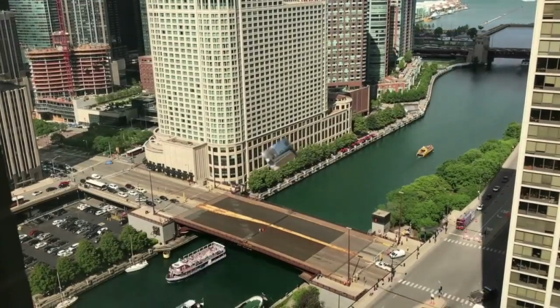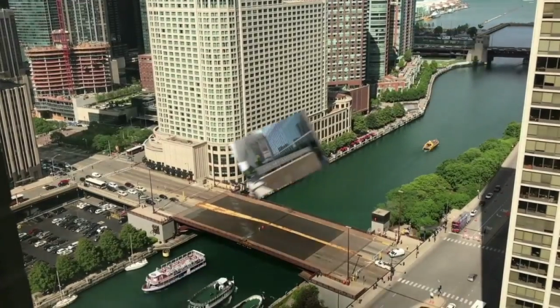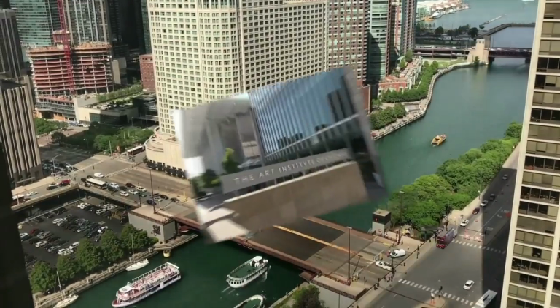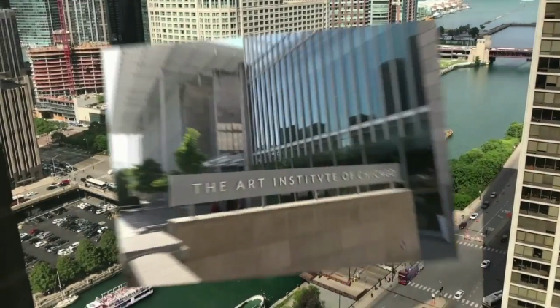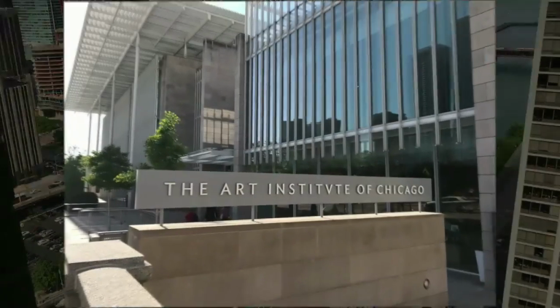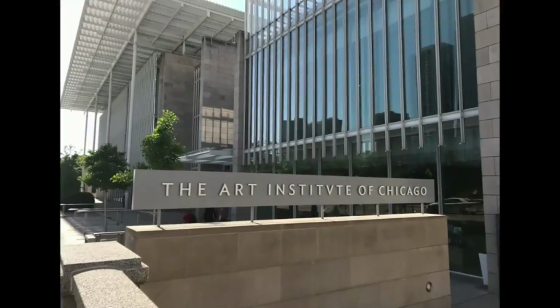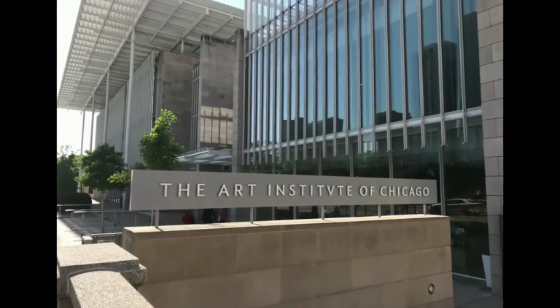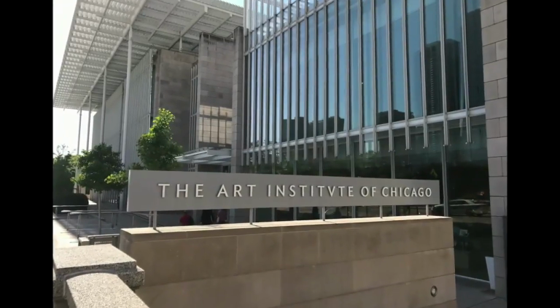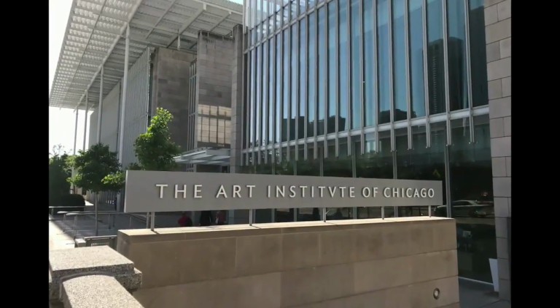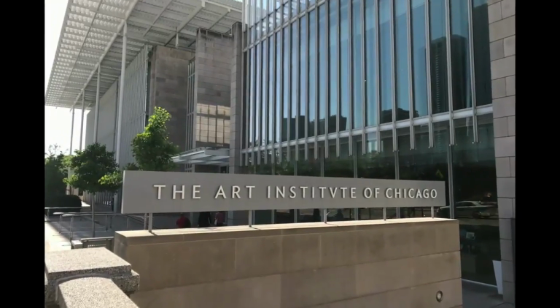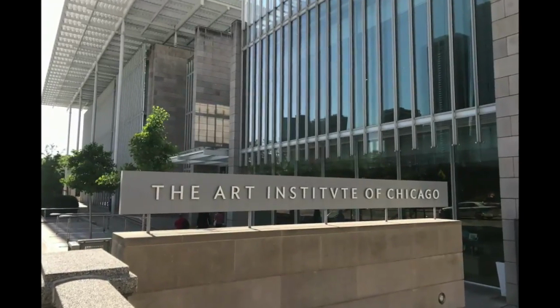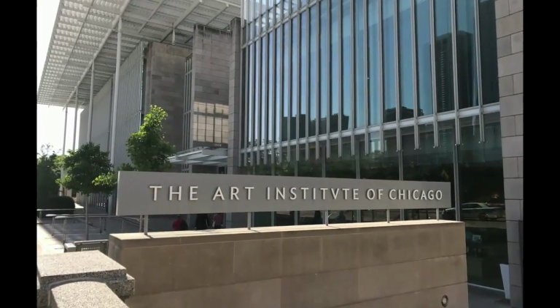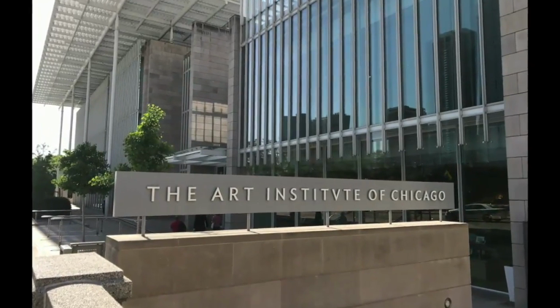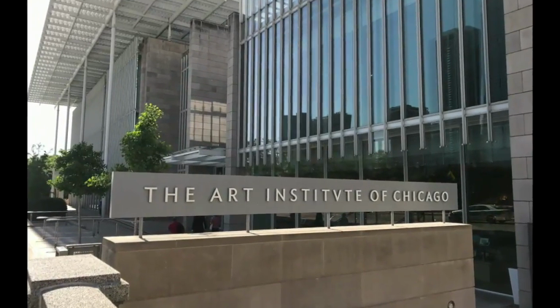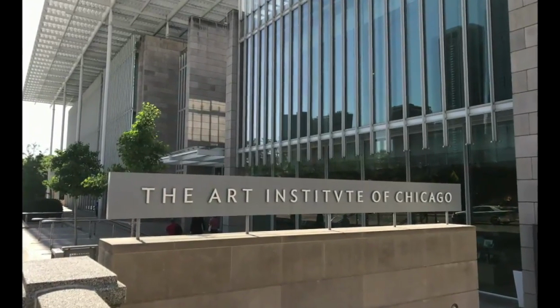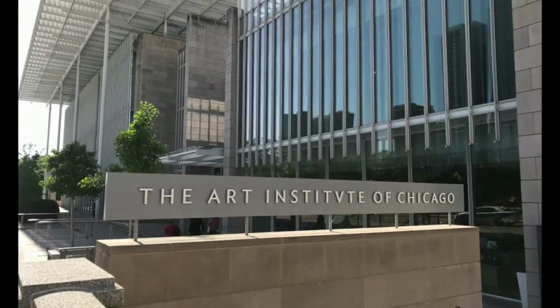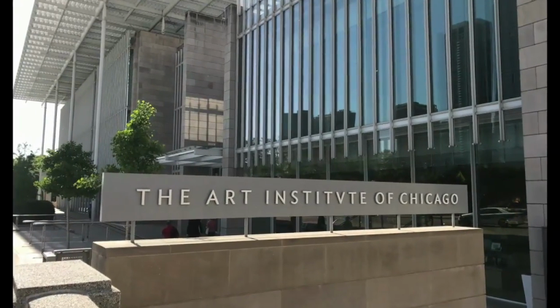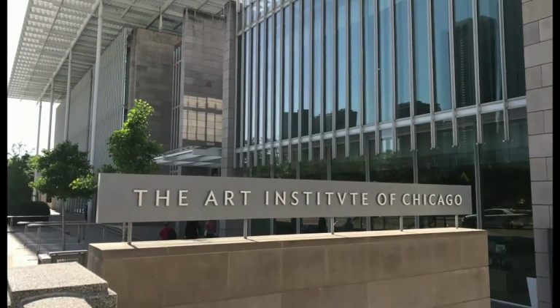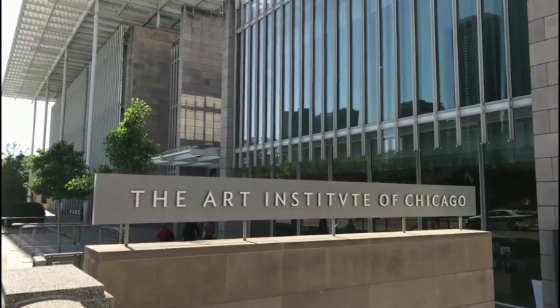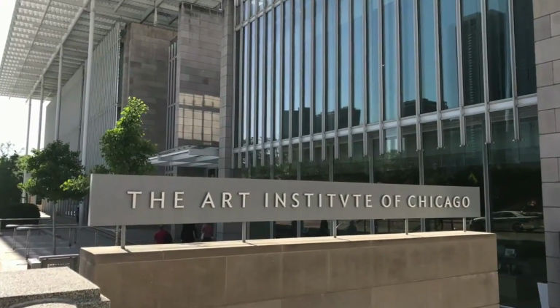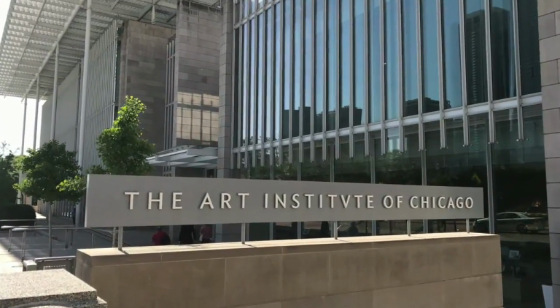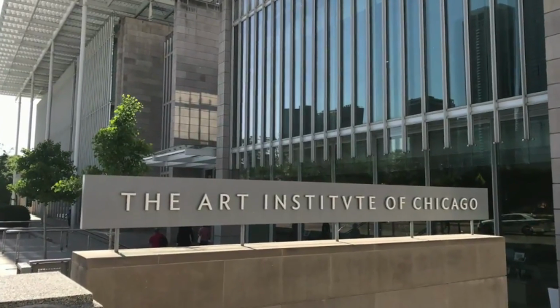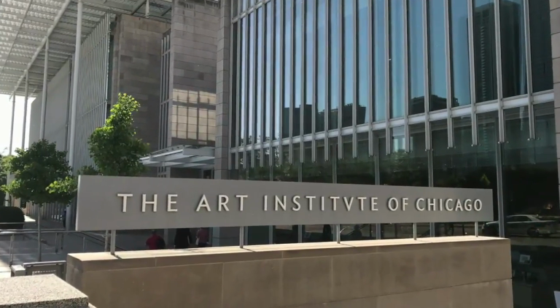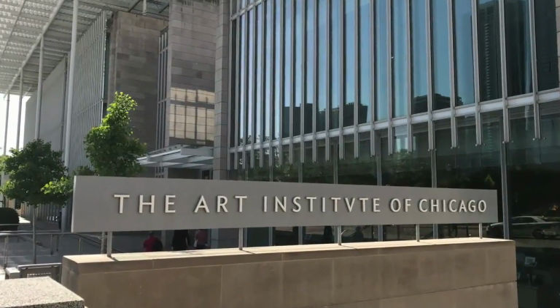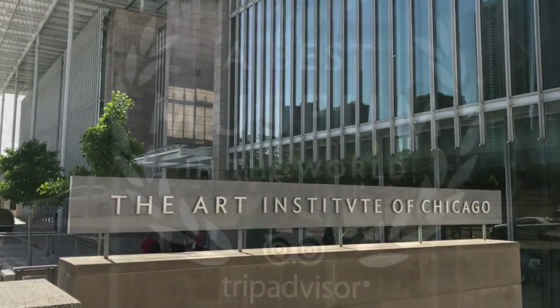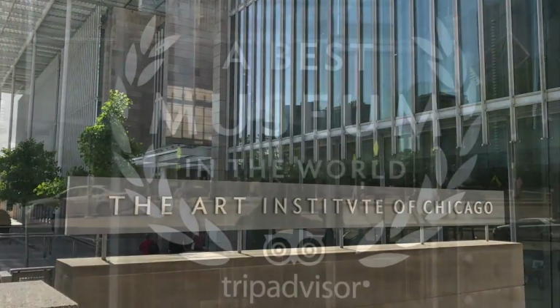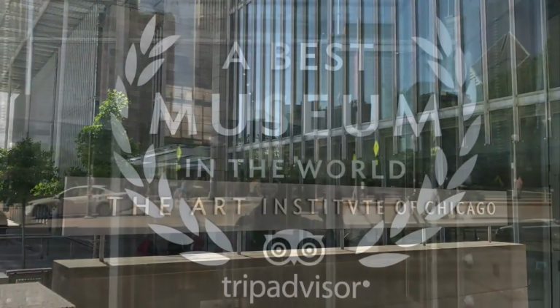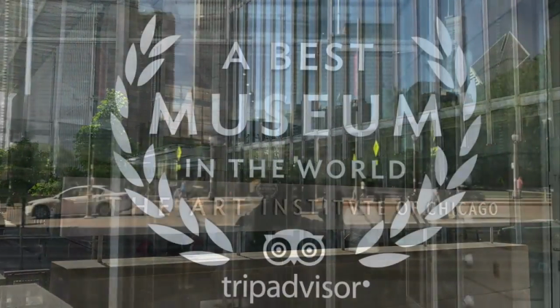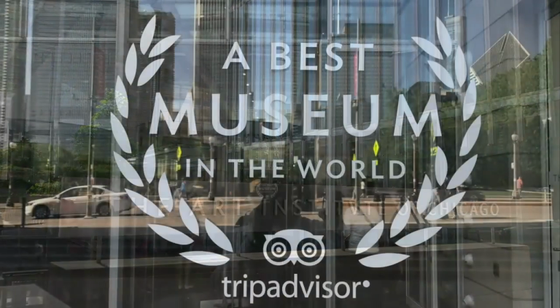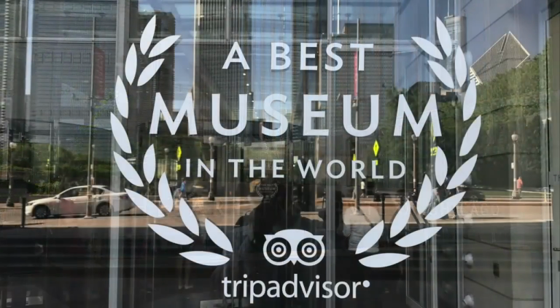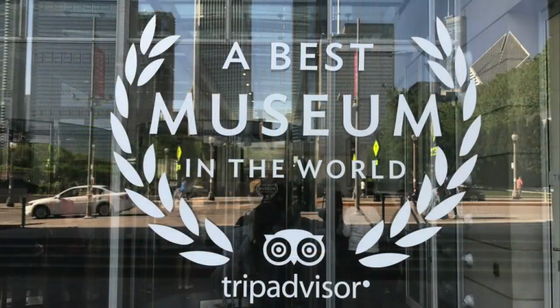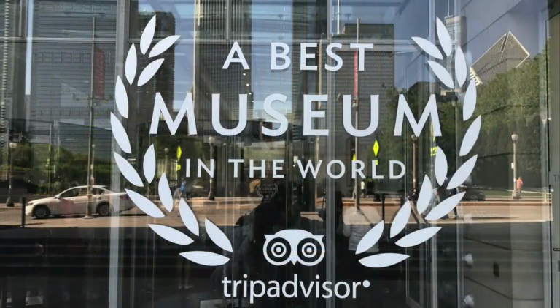Let's move along to the Art Institute of Chicago, one of the best museums in the world.